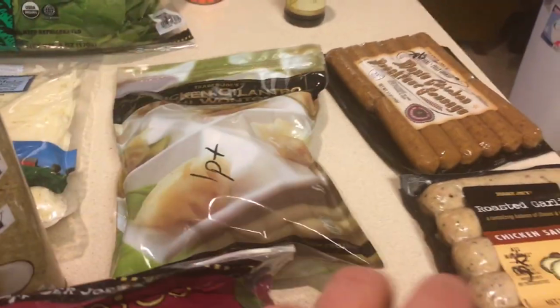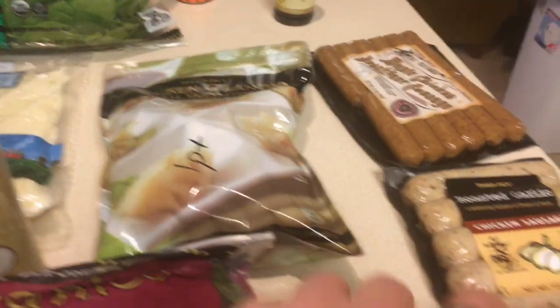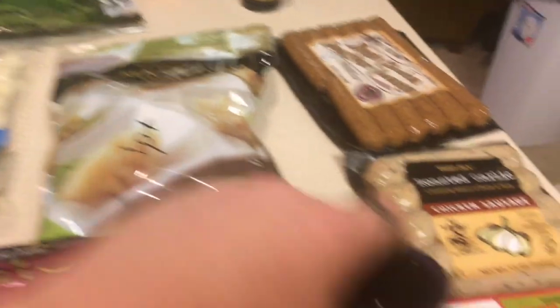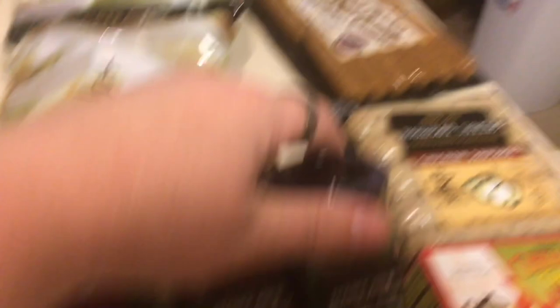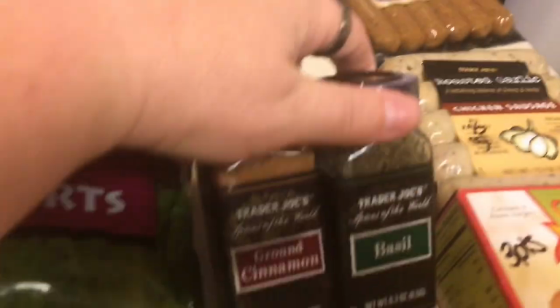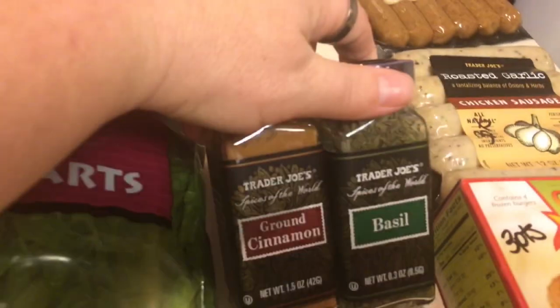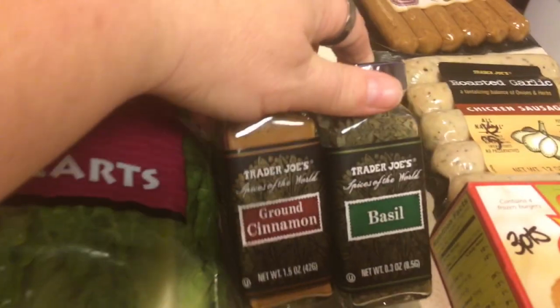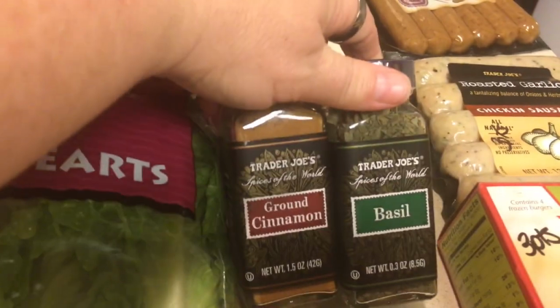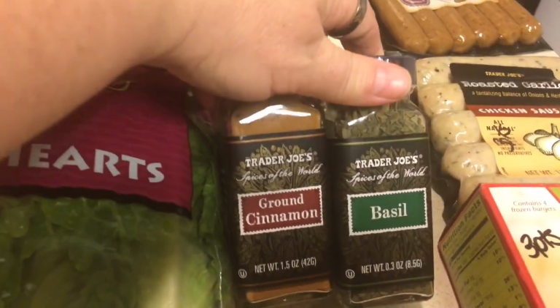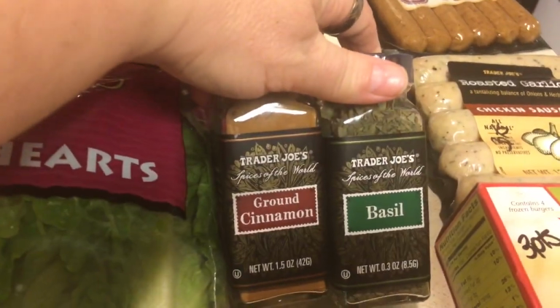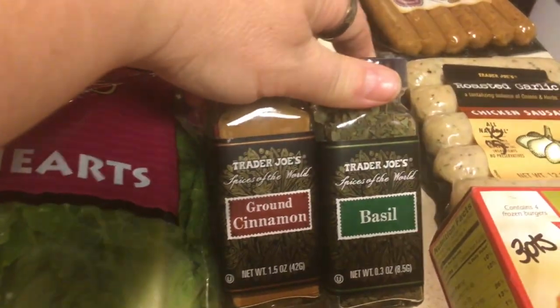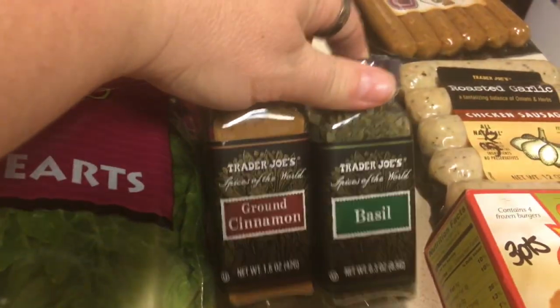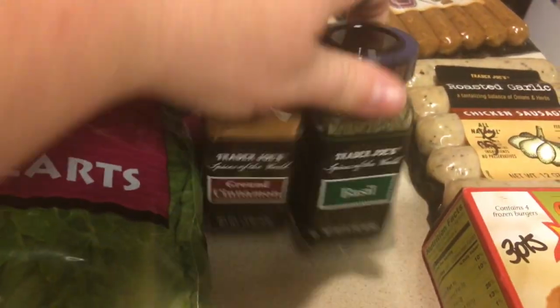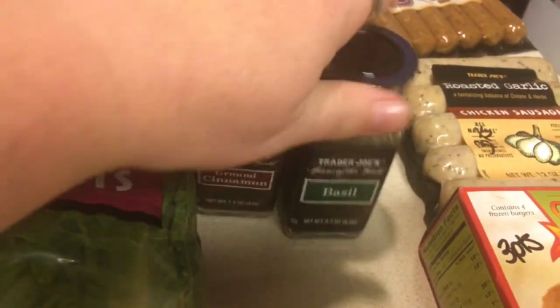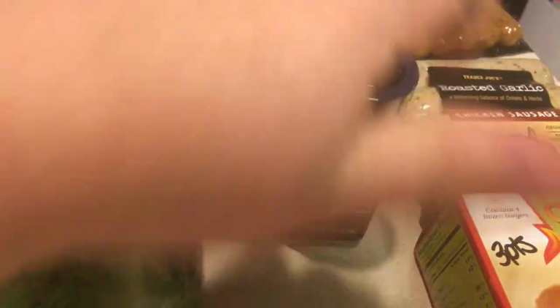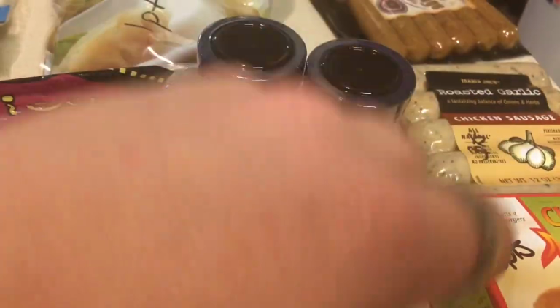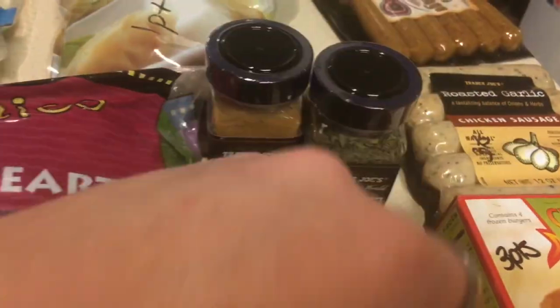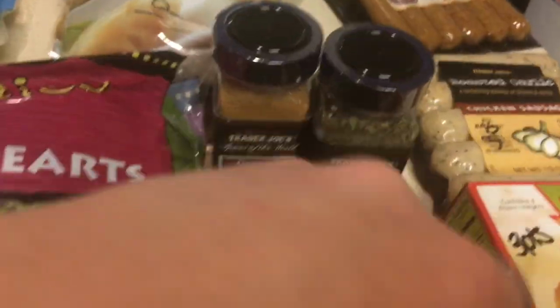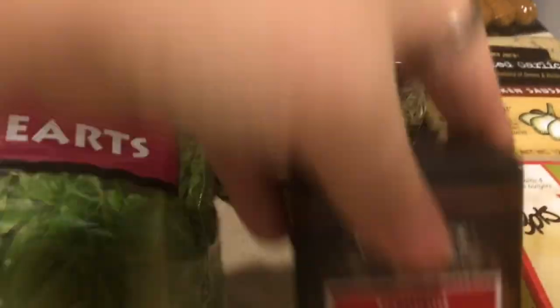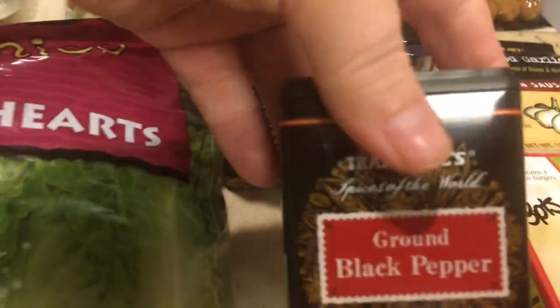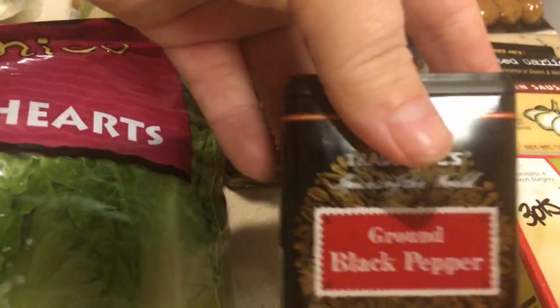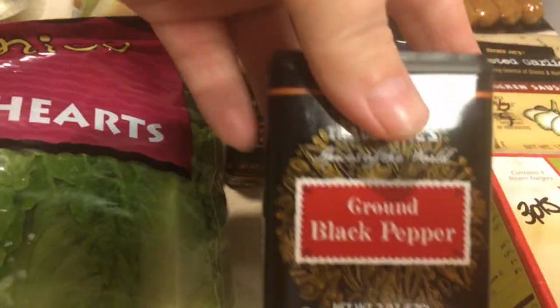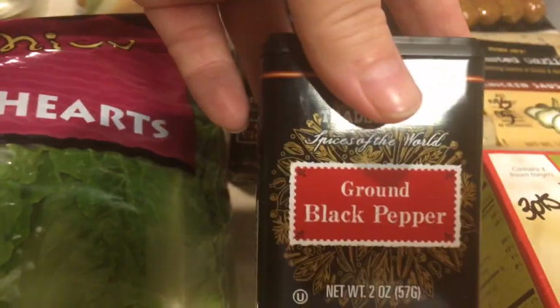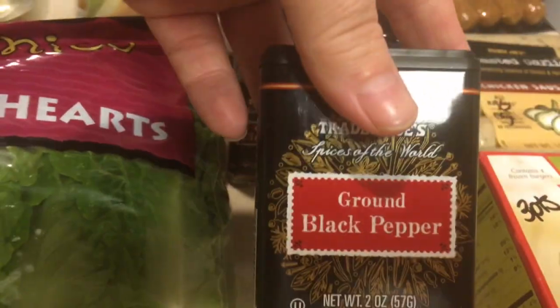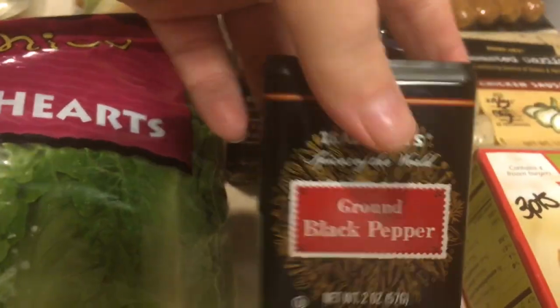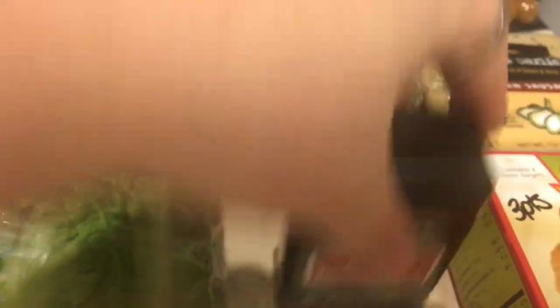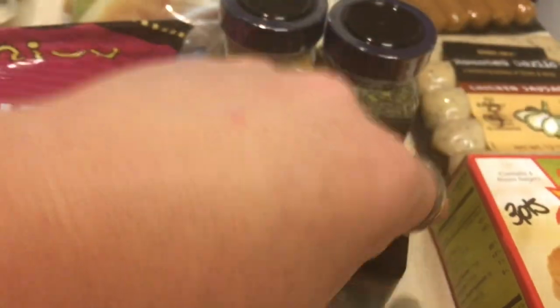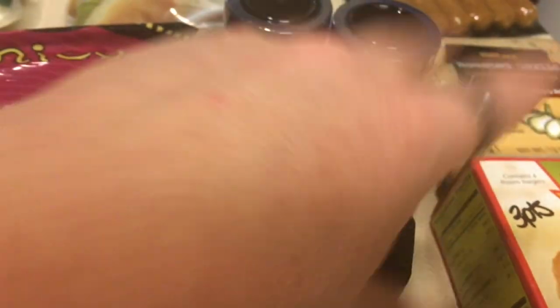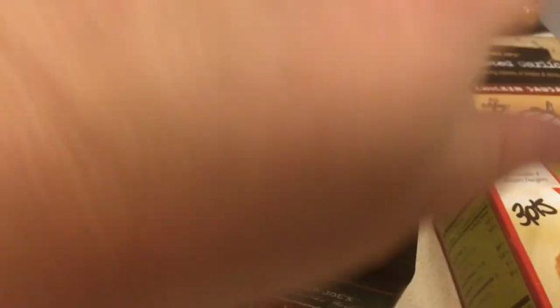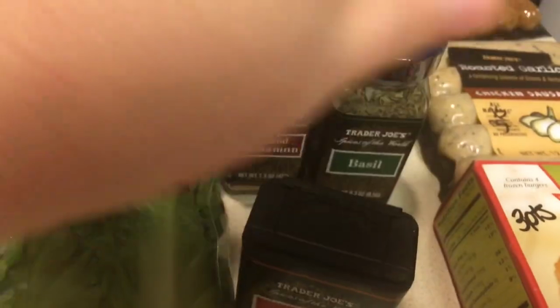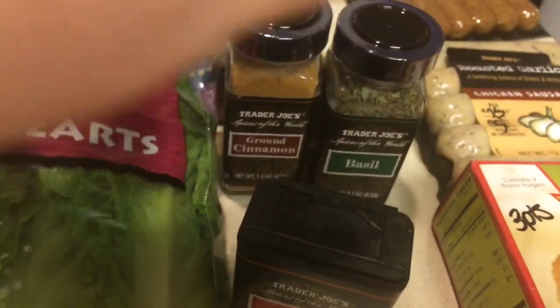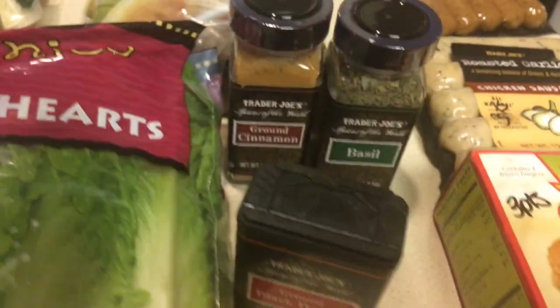I also picked up some spices — cinnamon, basil, and ground black pepper. That's all zero points.